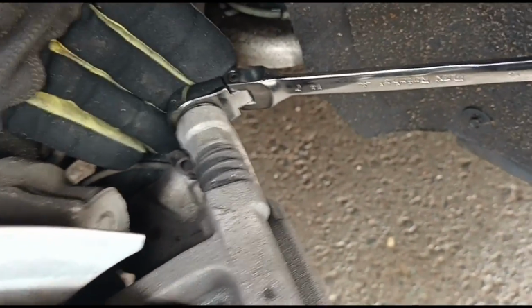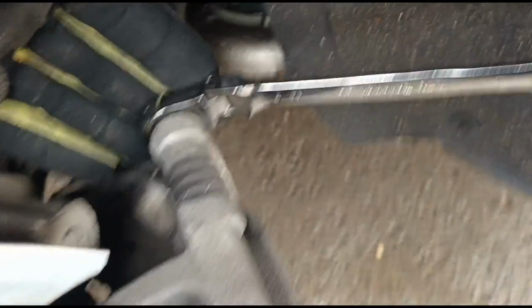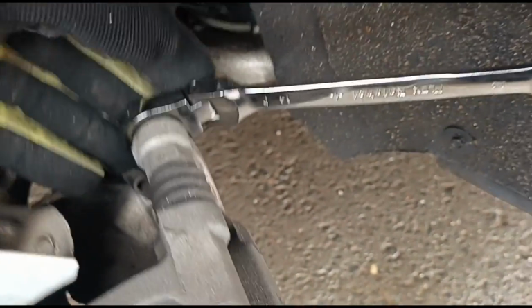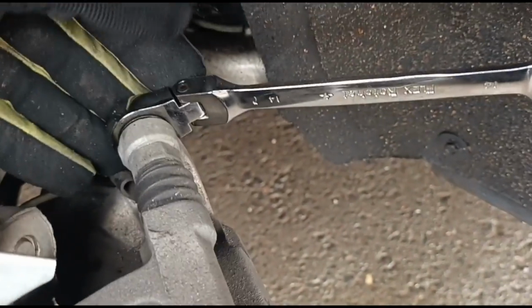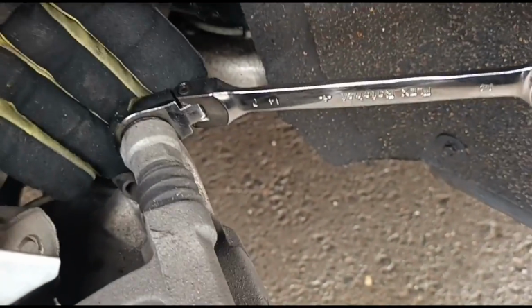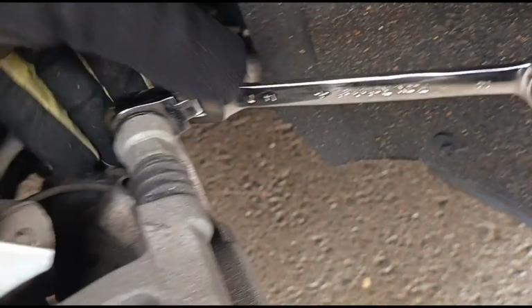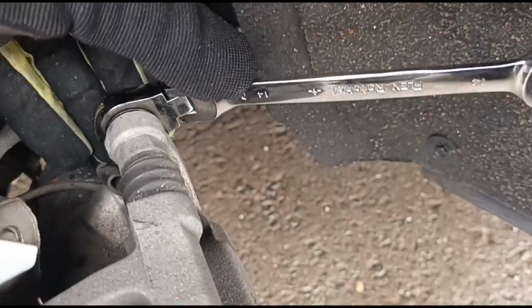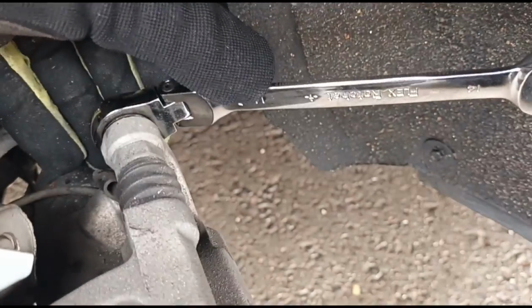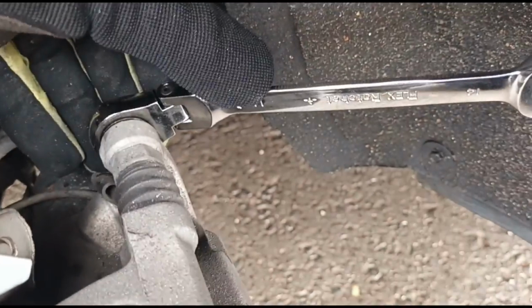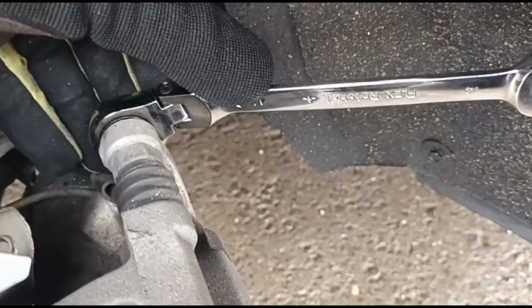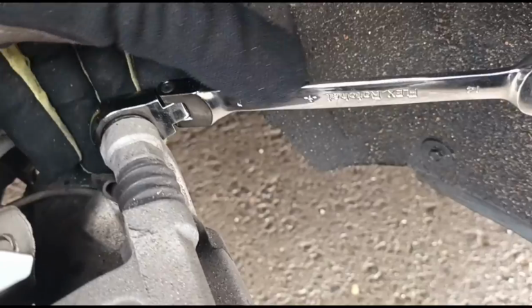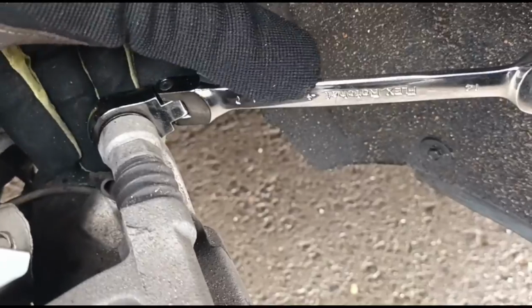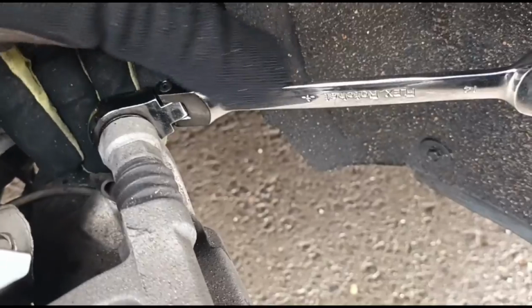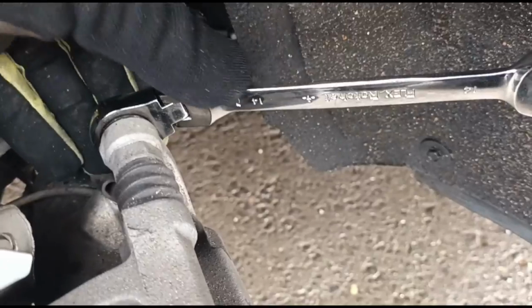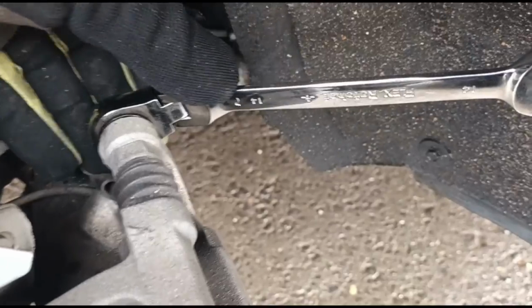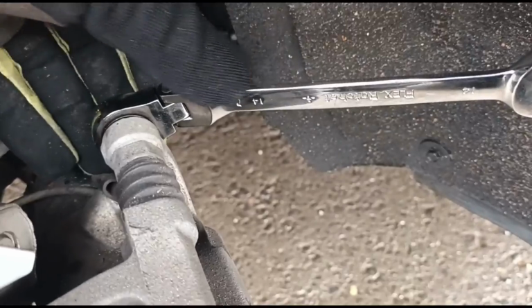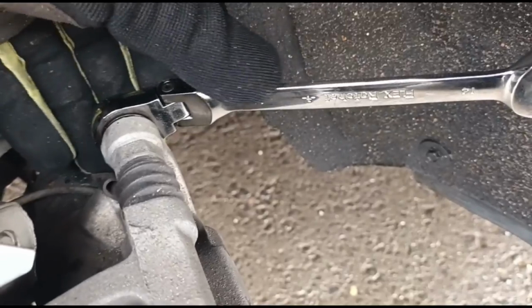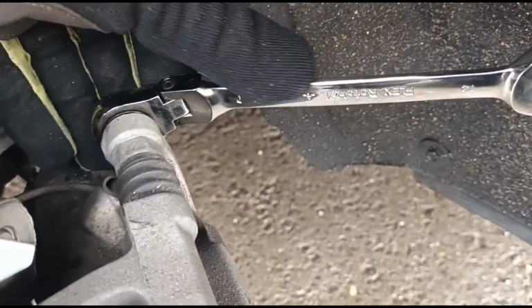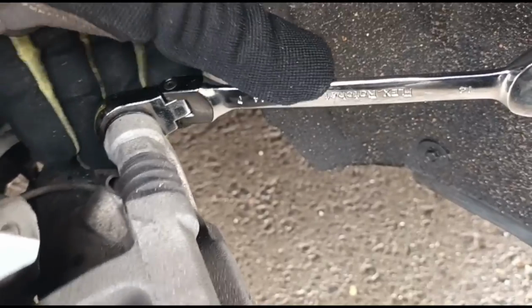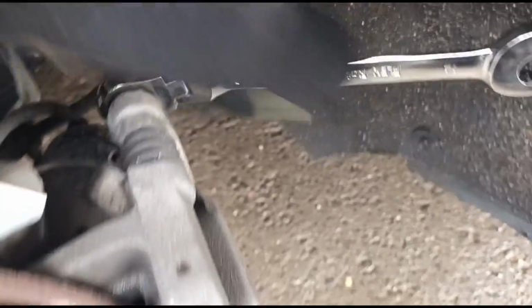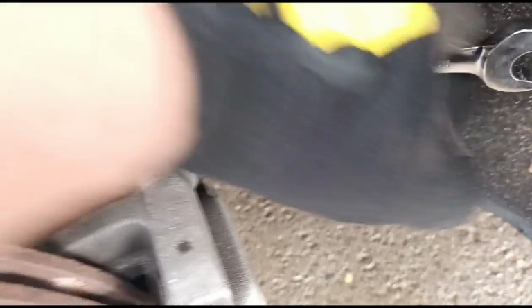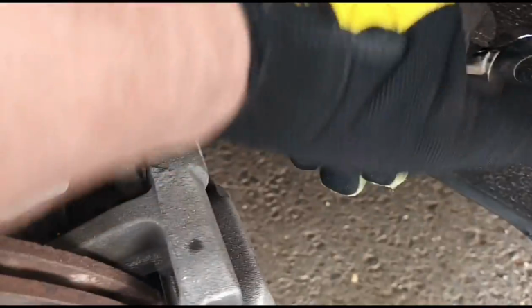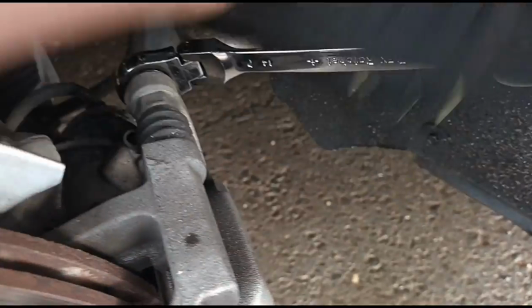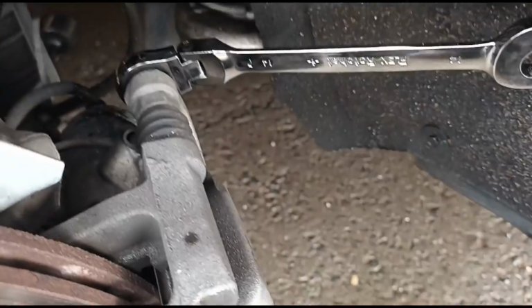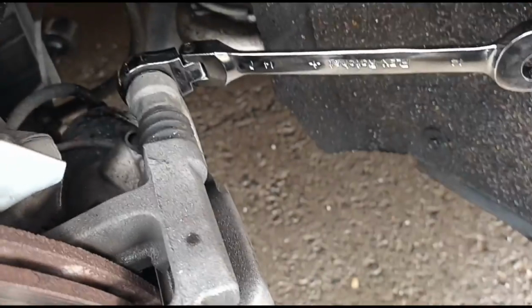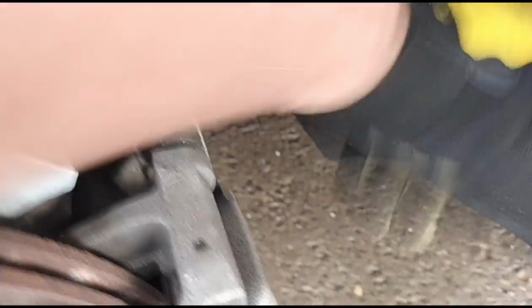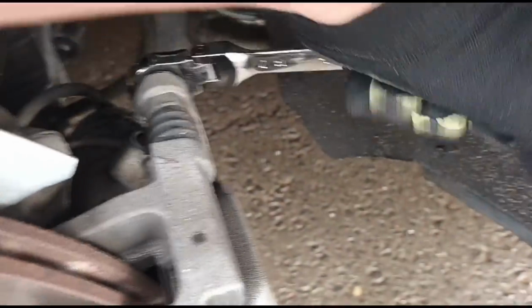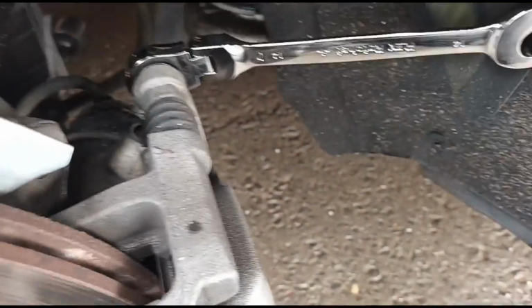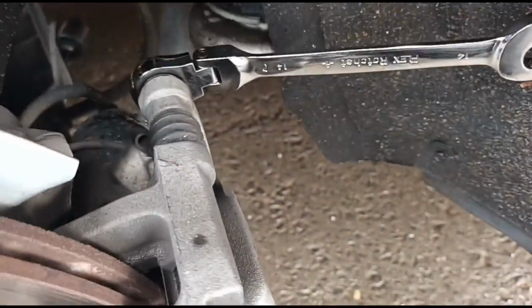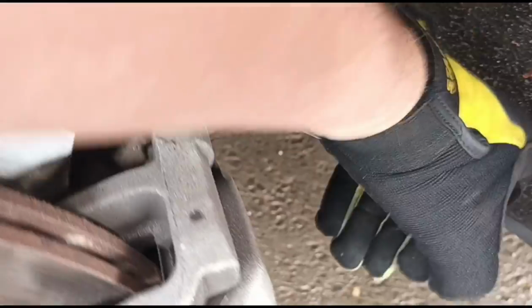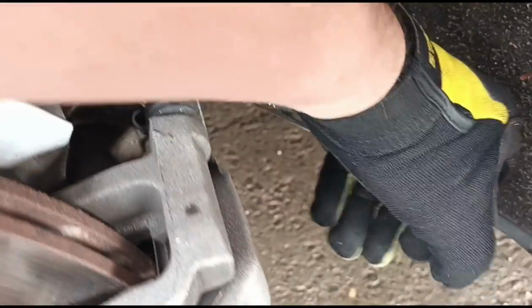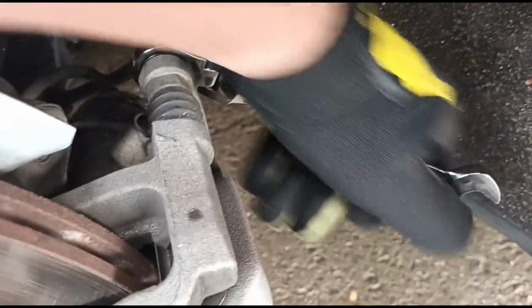These are 14 millimeters. Most cars use 30 millimeter but this is 14, so we're just gonna break those loose.